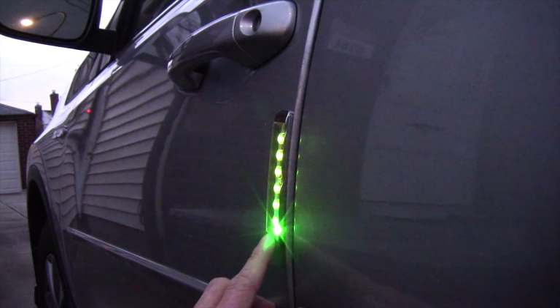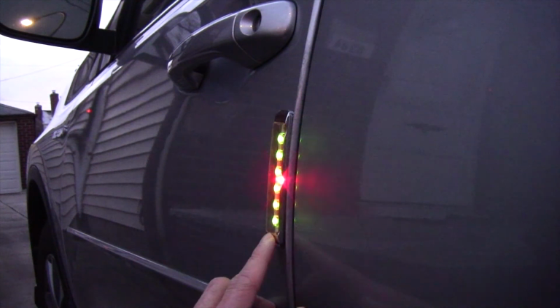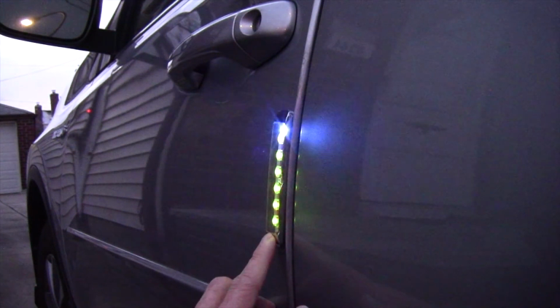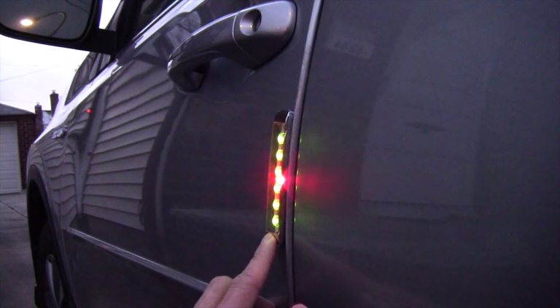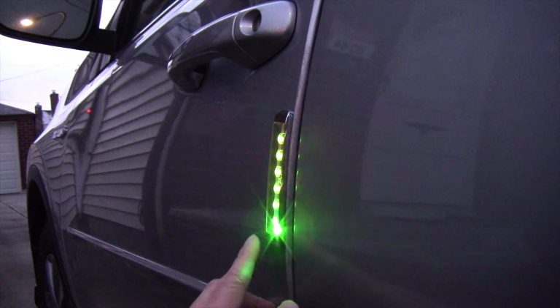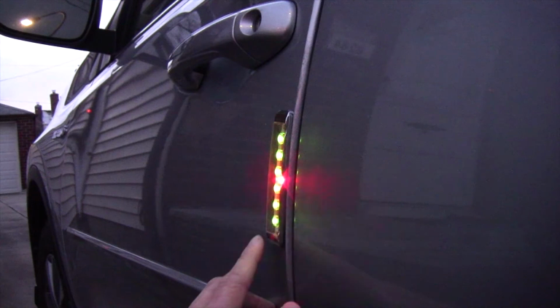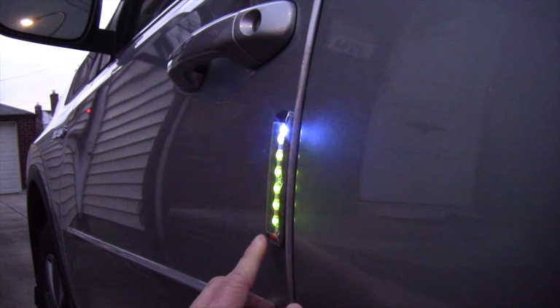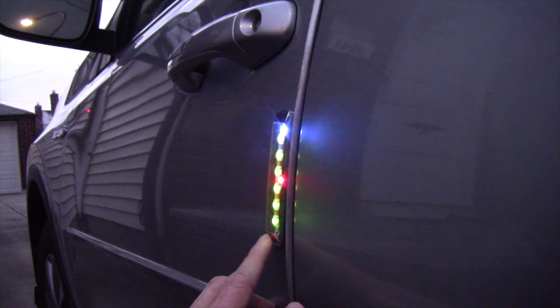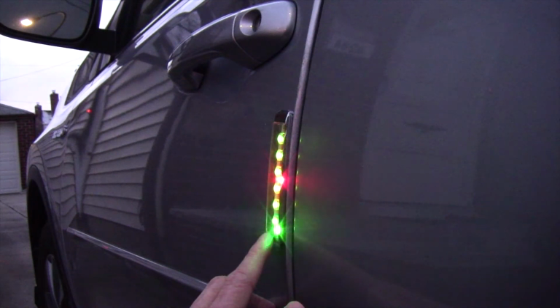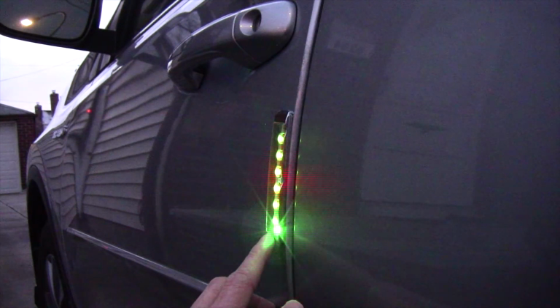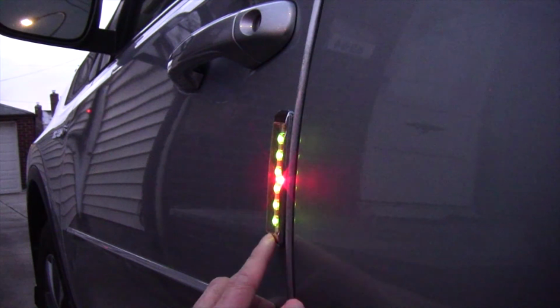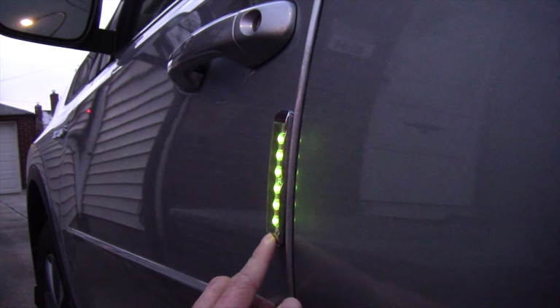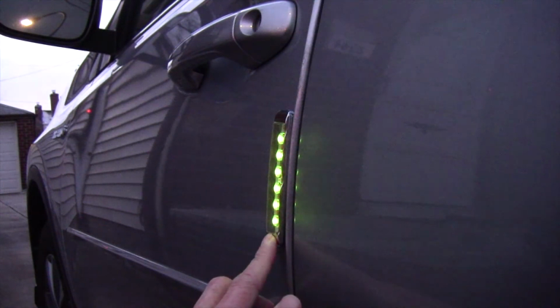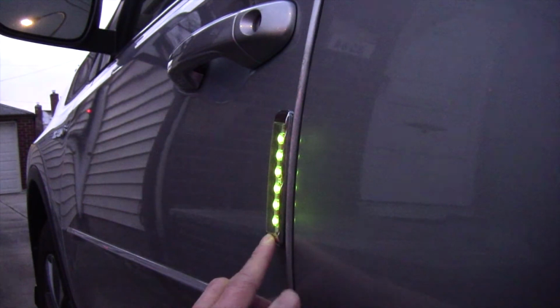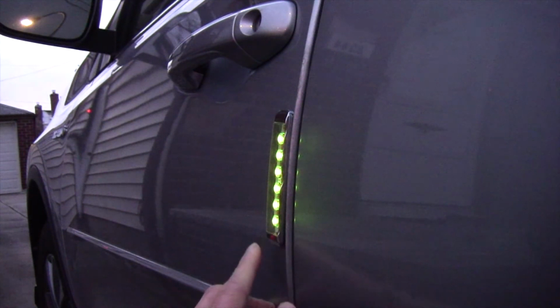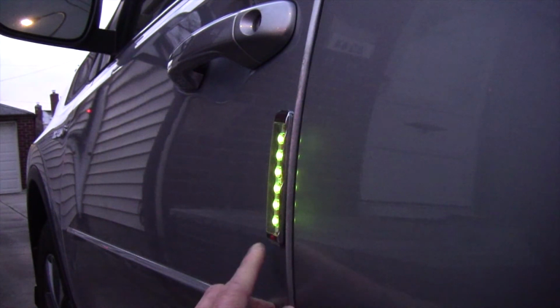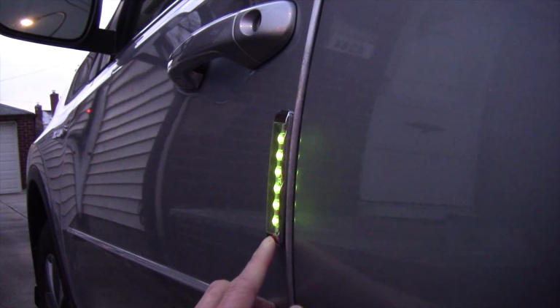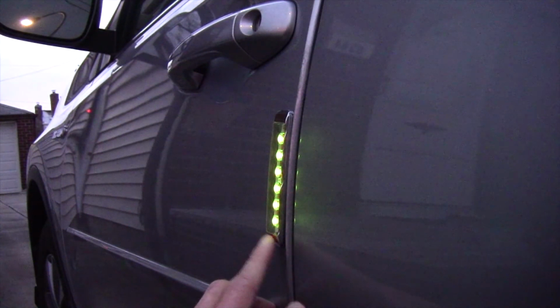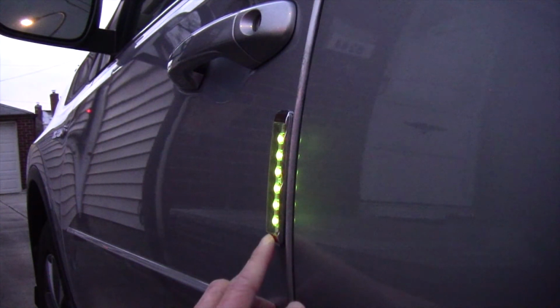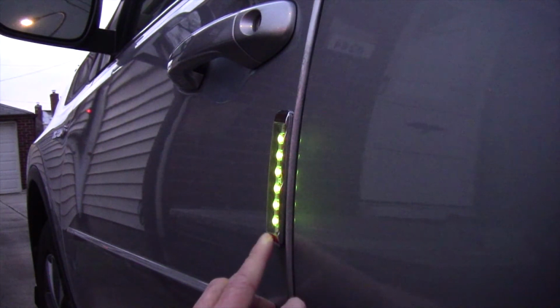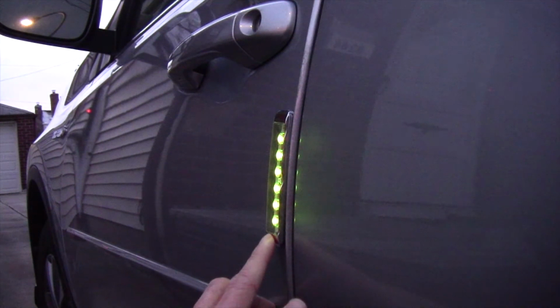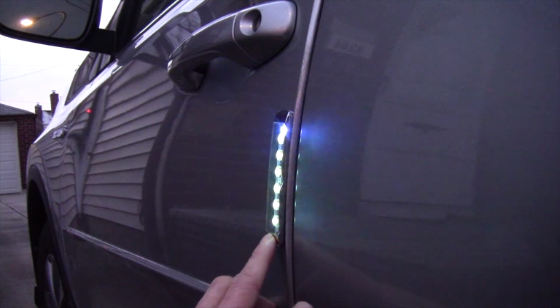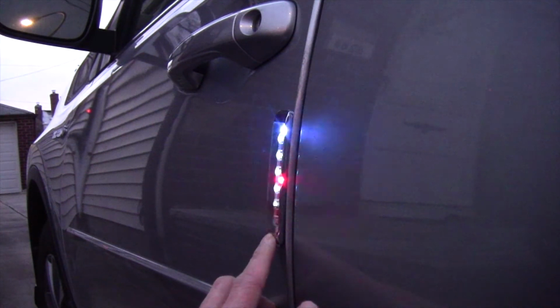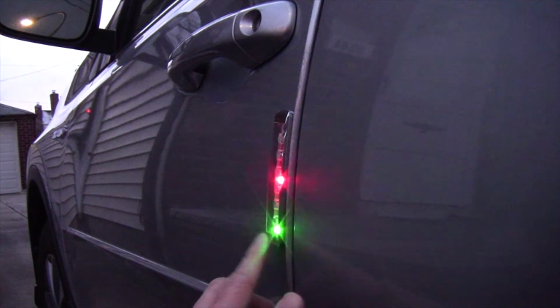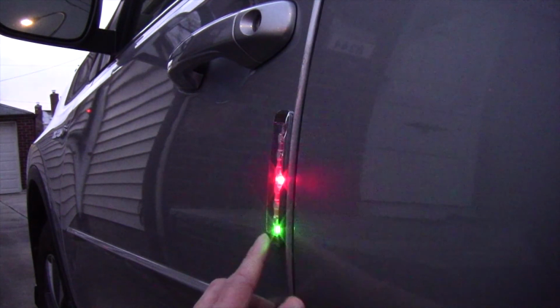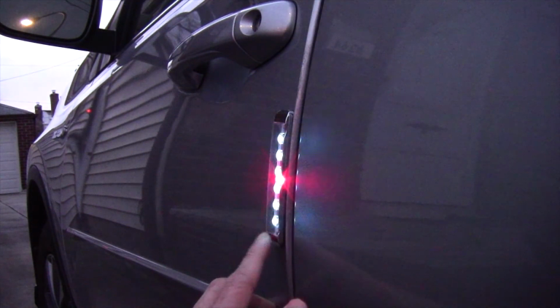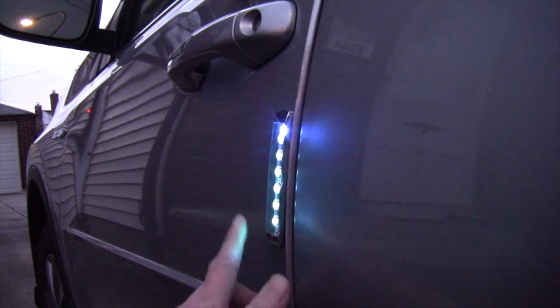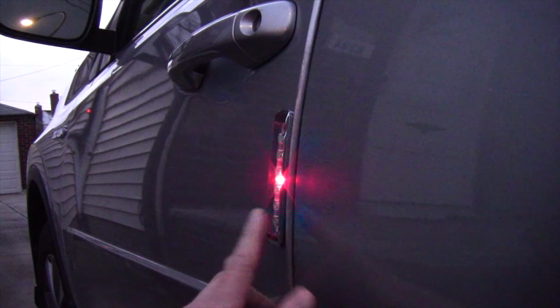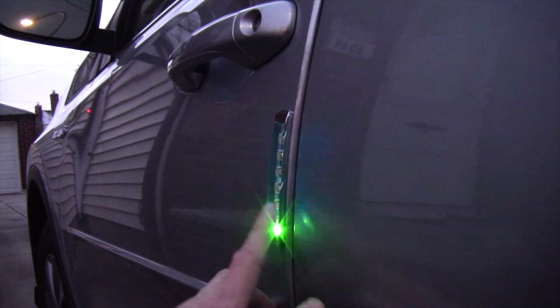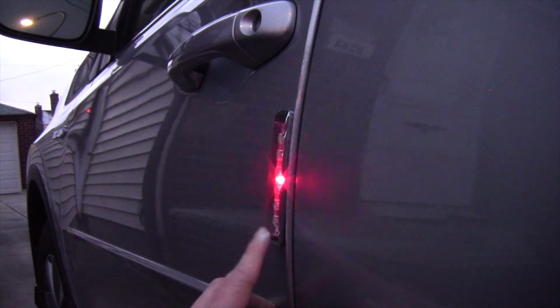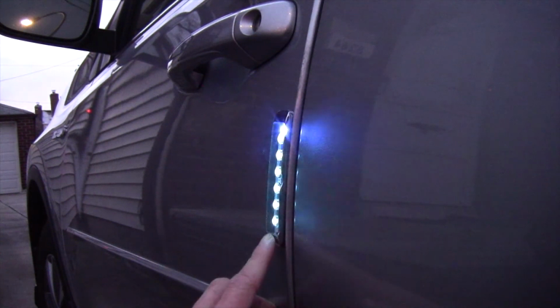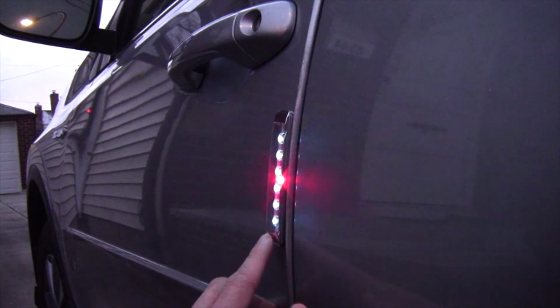I finally decided on blue — this is blue.